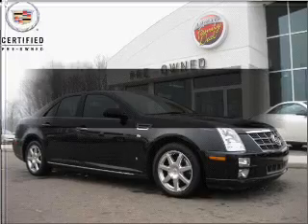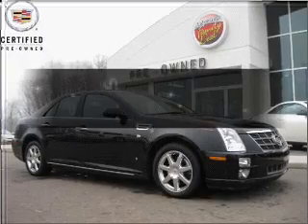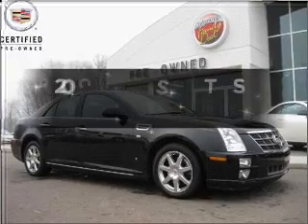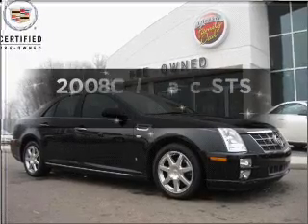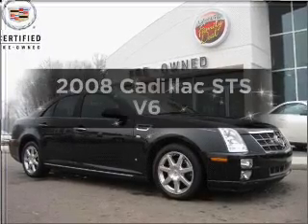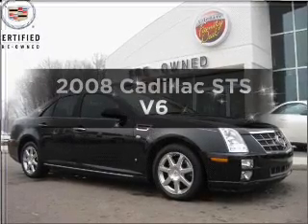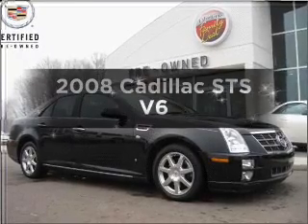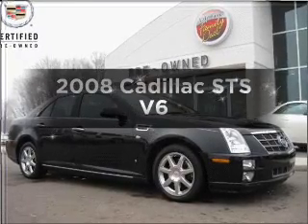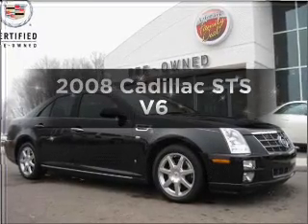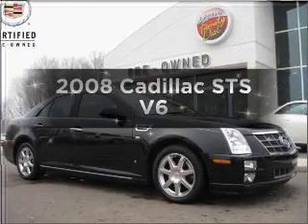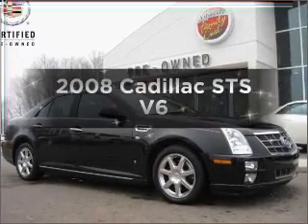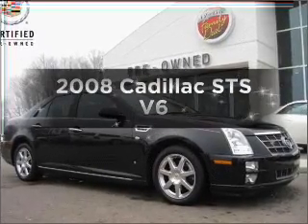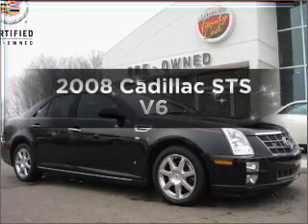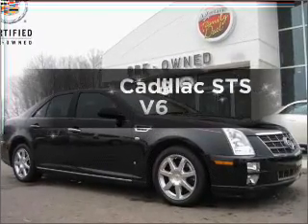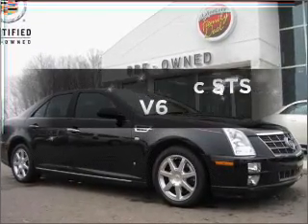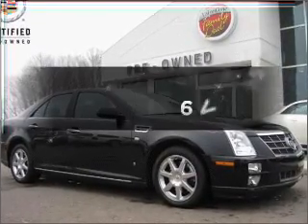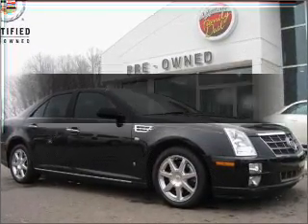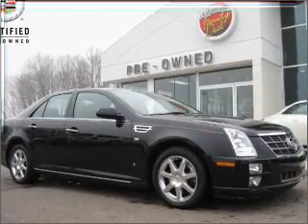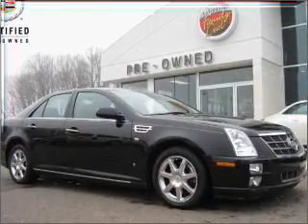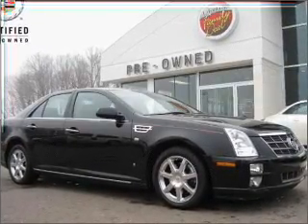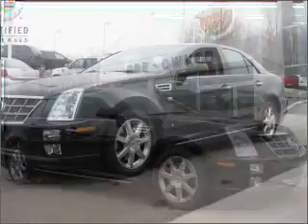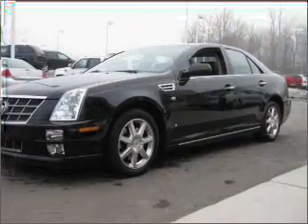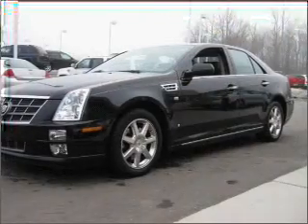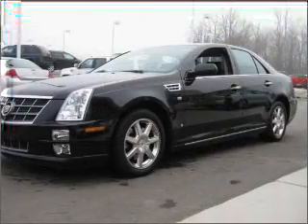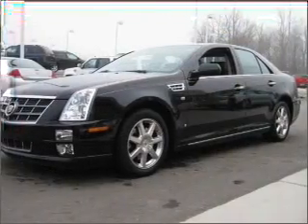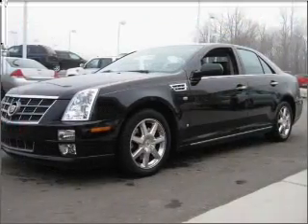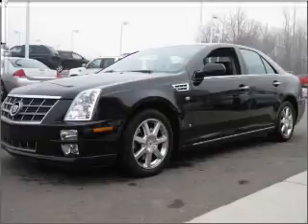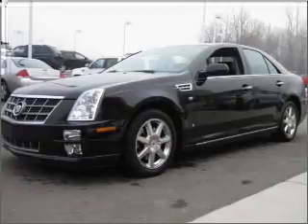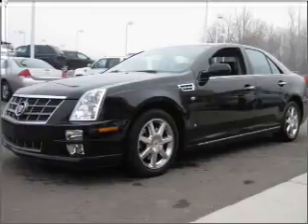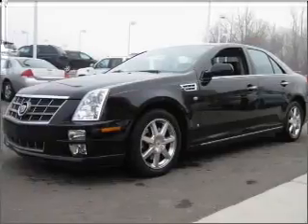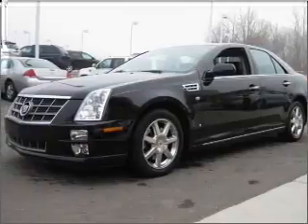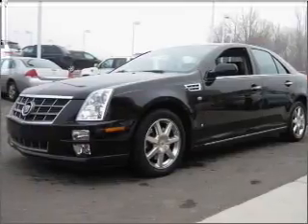Introducing the 2008 Cadillac STS. Everything you need under one roof with this great vehicle.